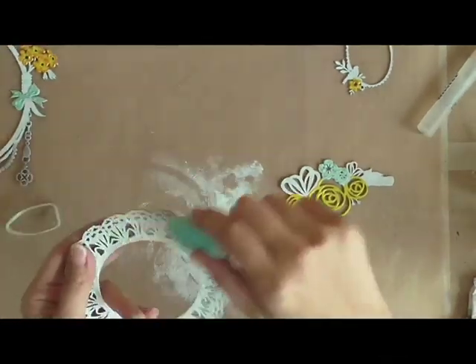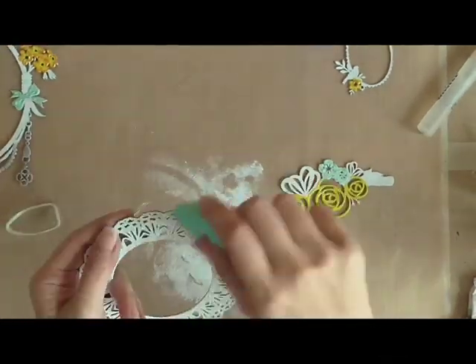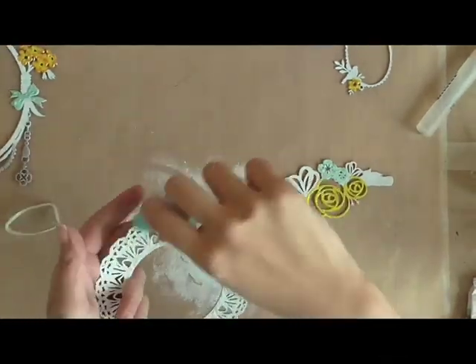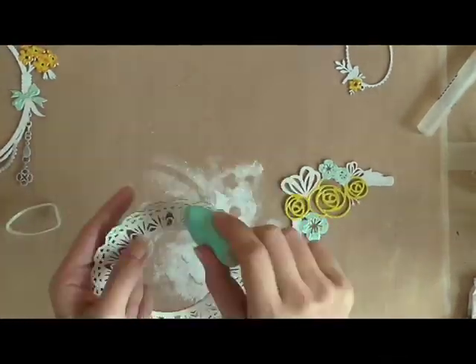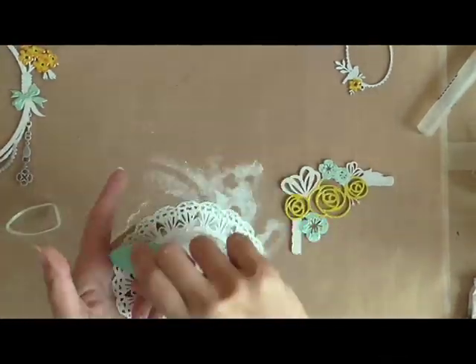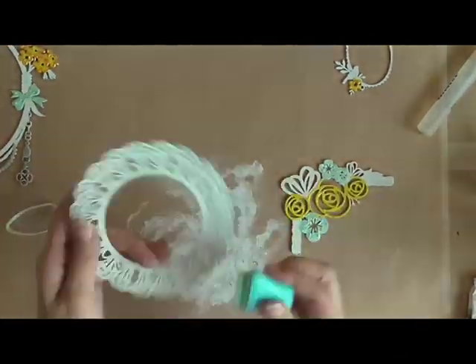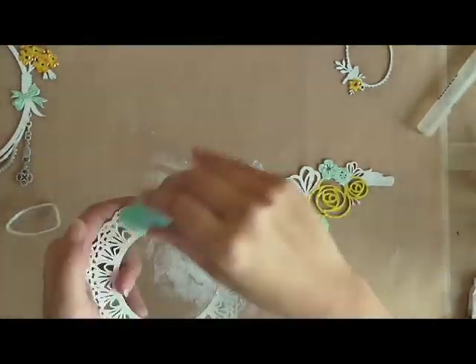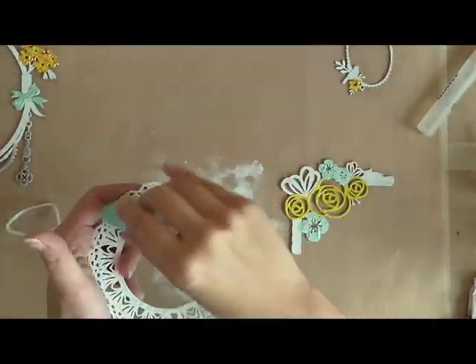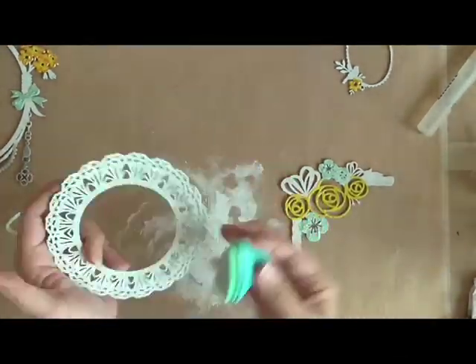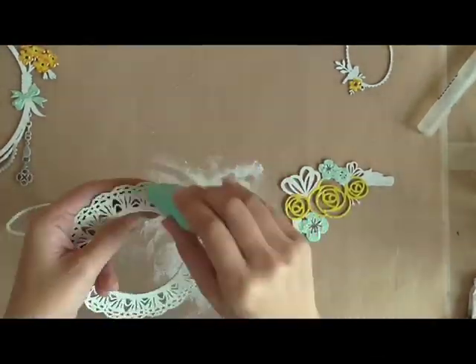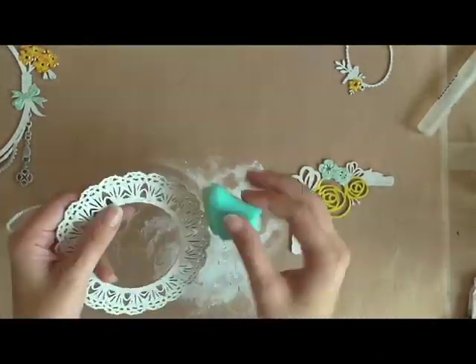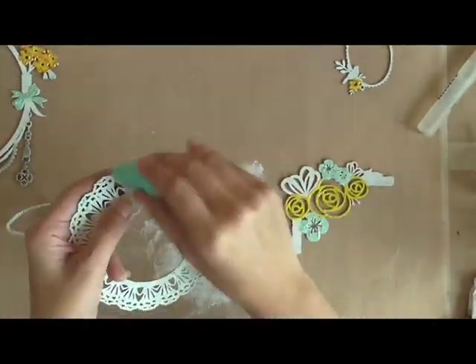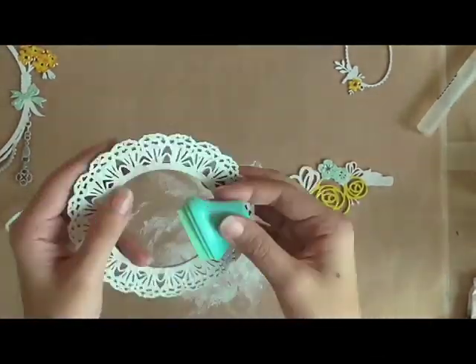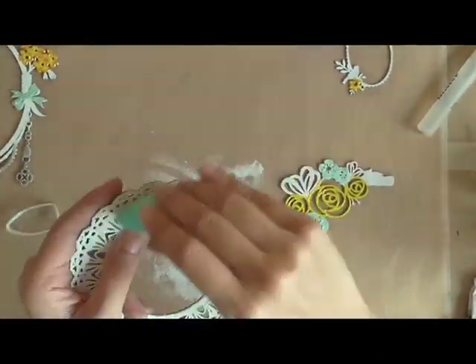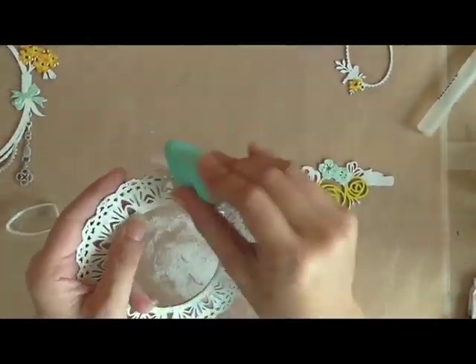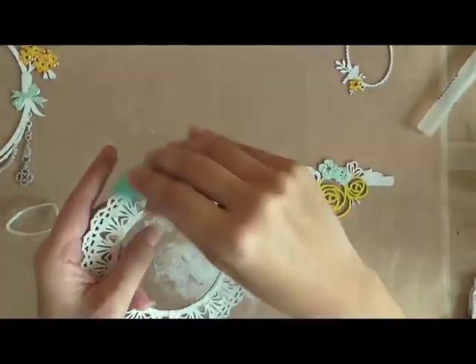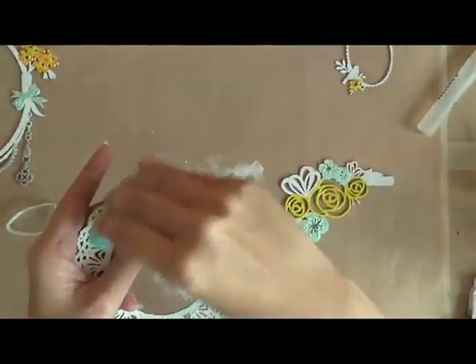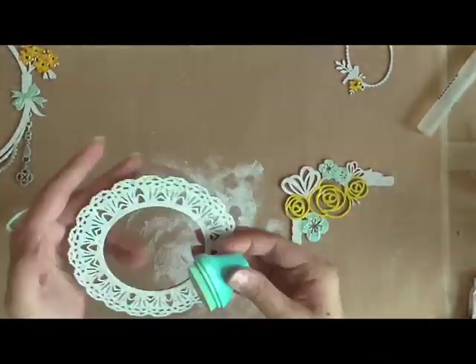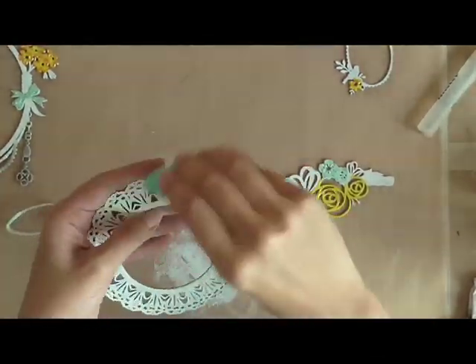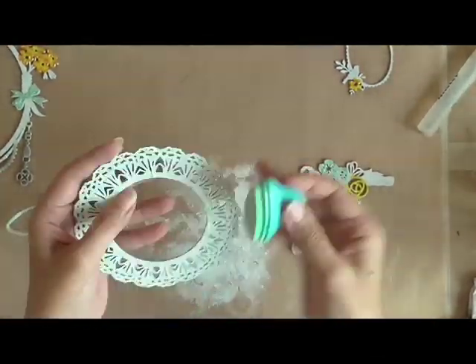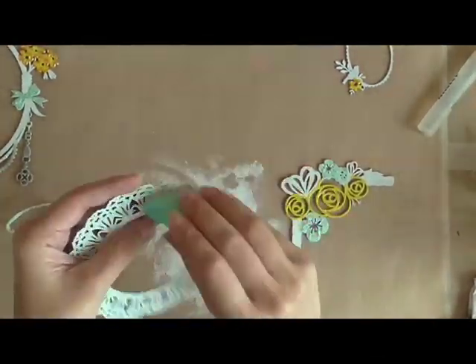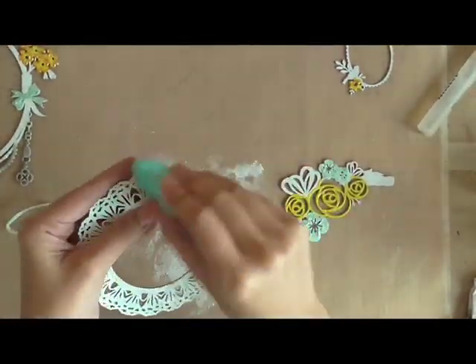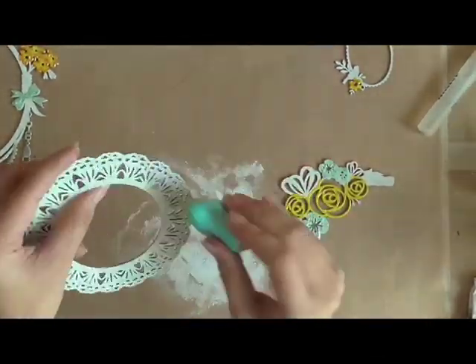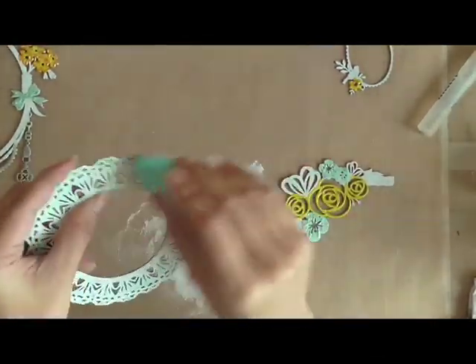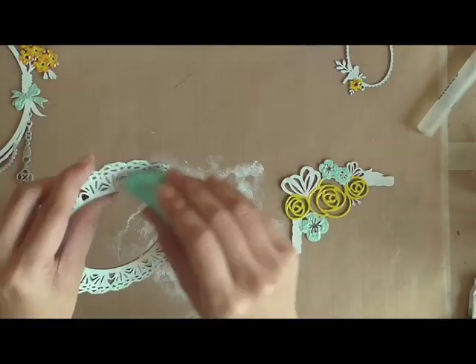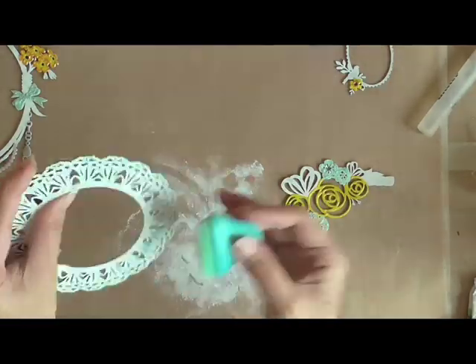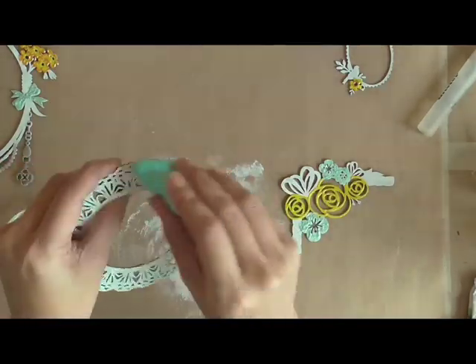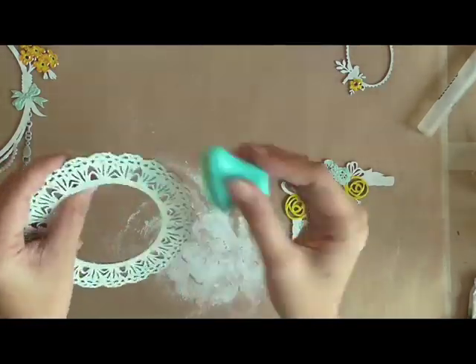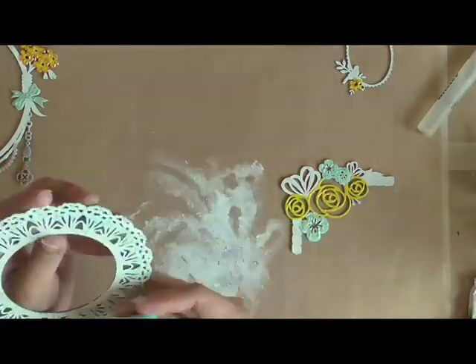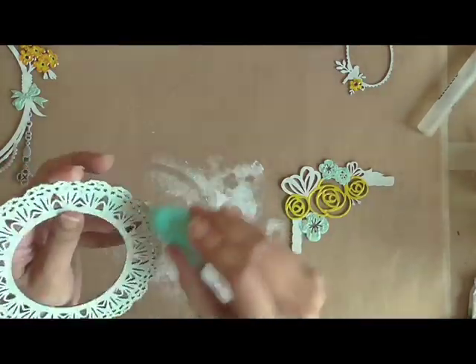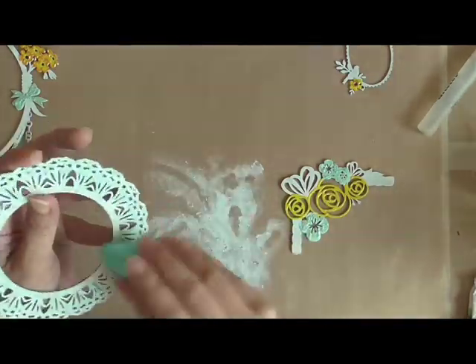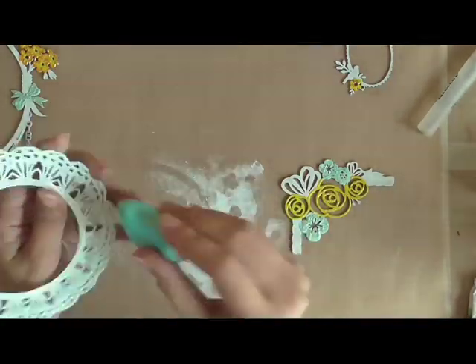For the lace round, I'm just taking some chalk ink in Pastel Green and lightly going over the surface.